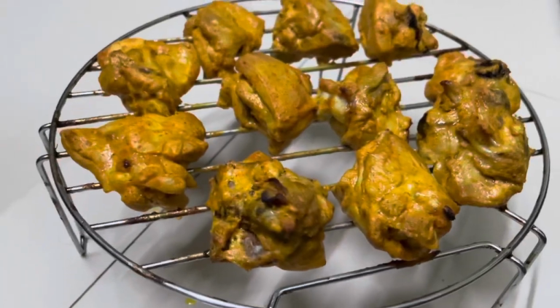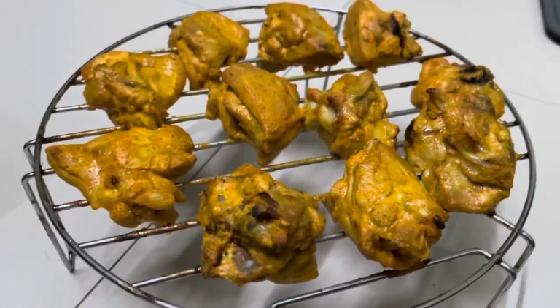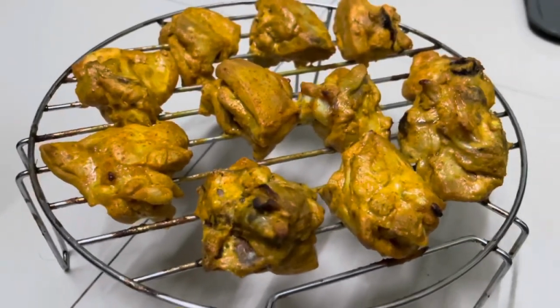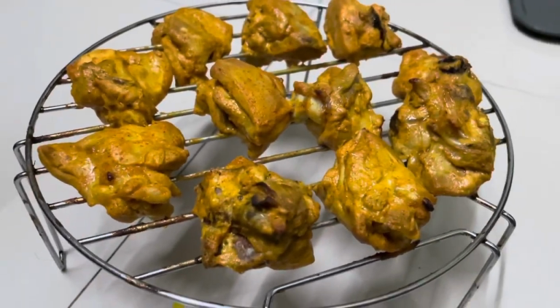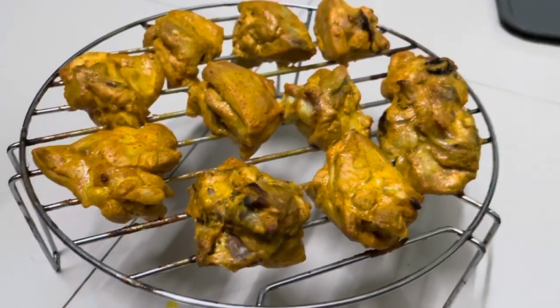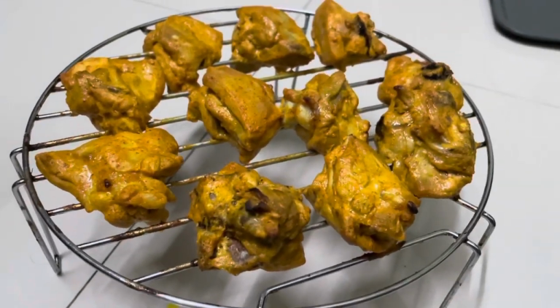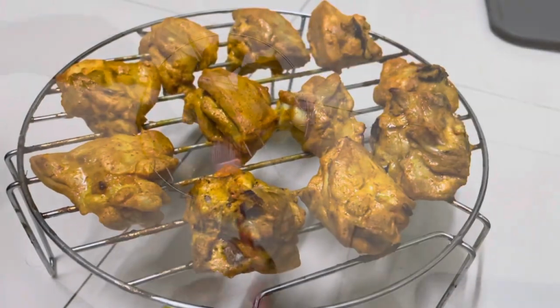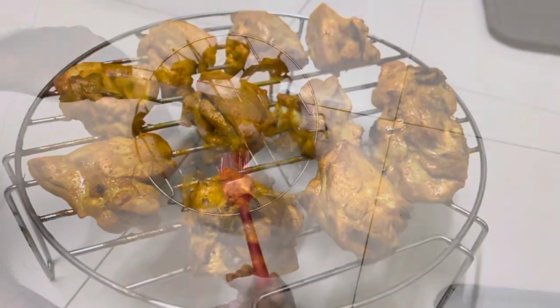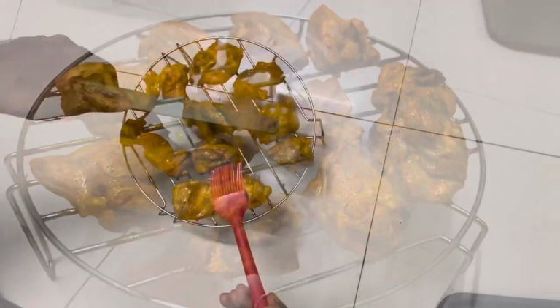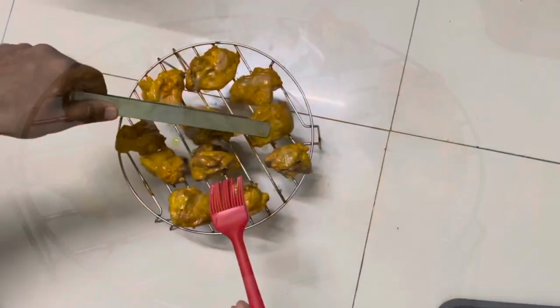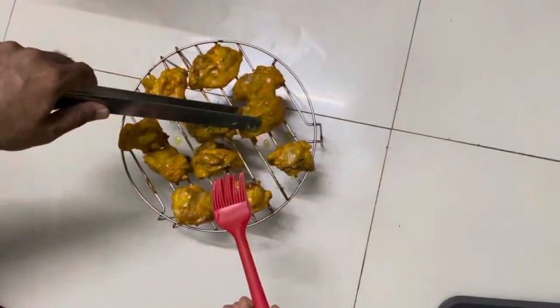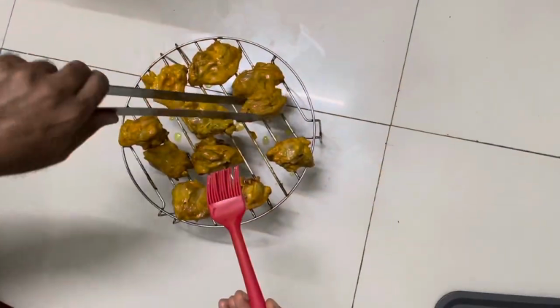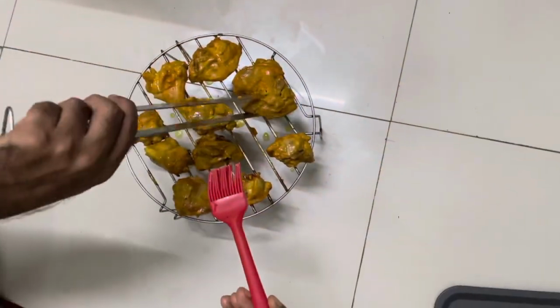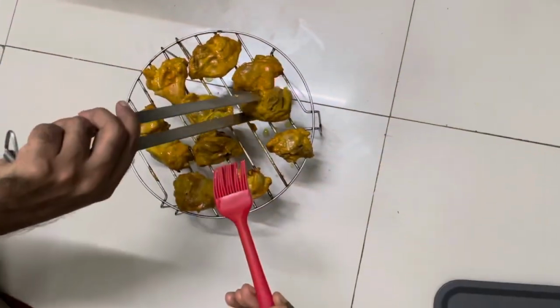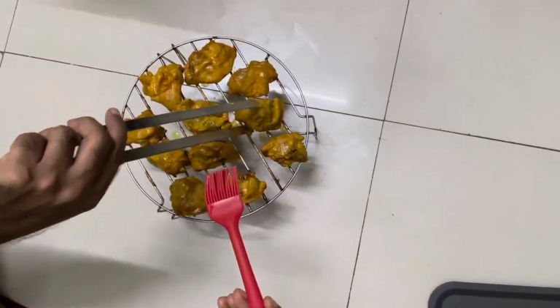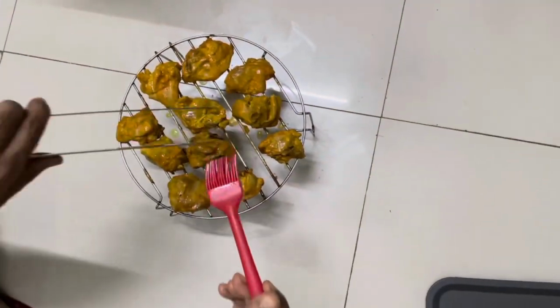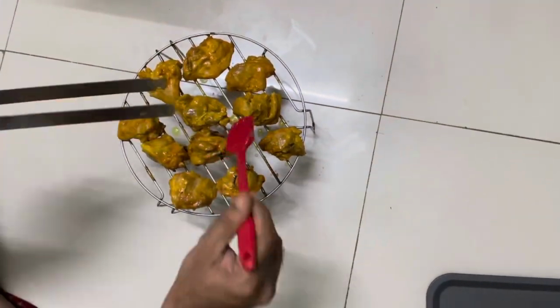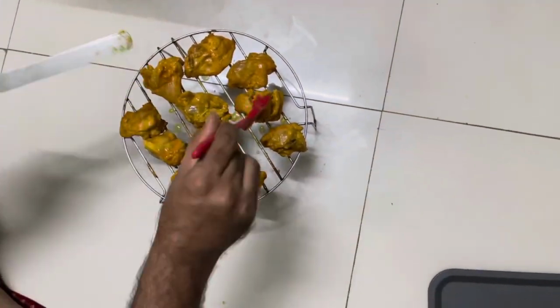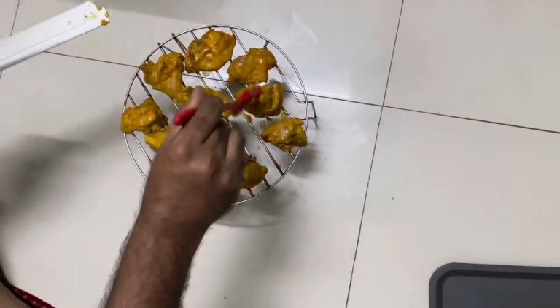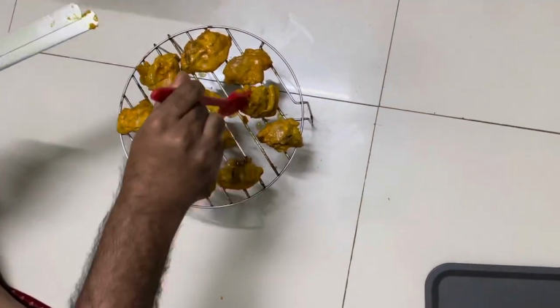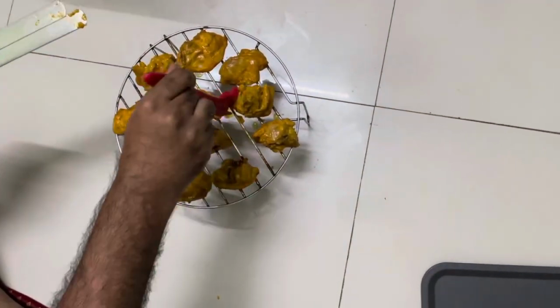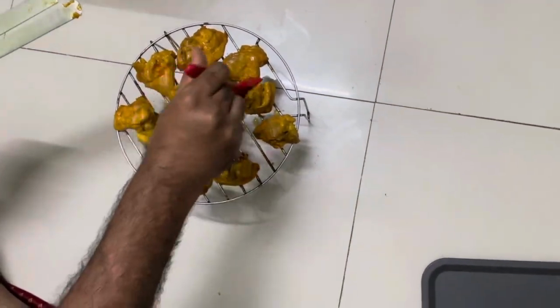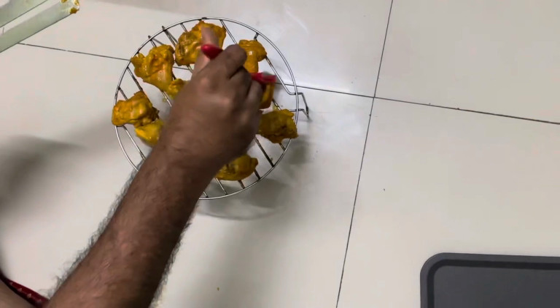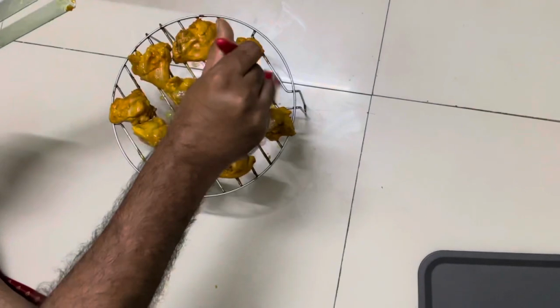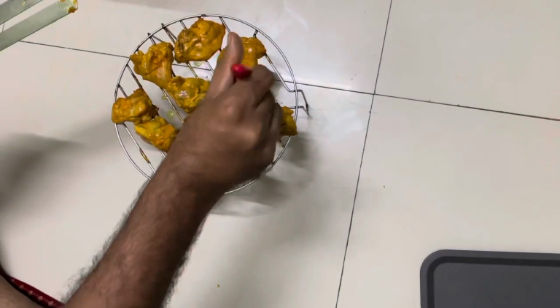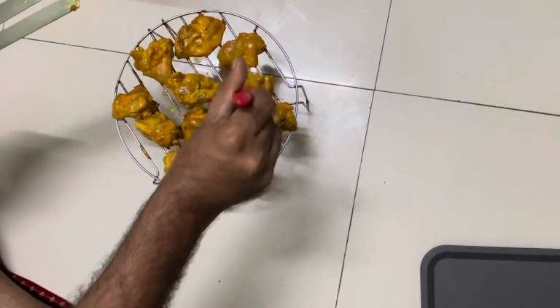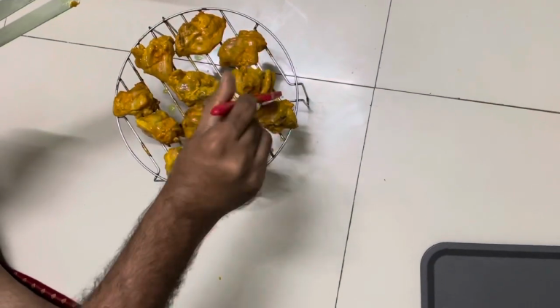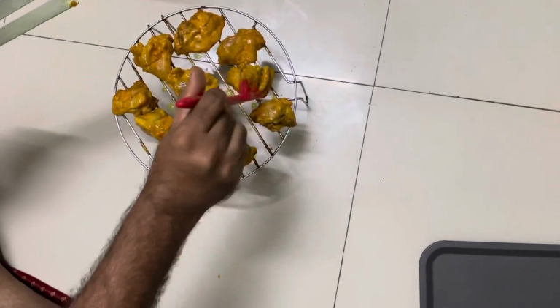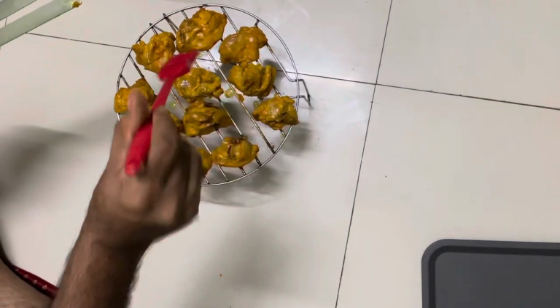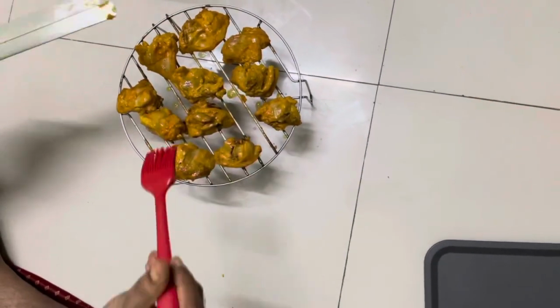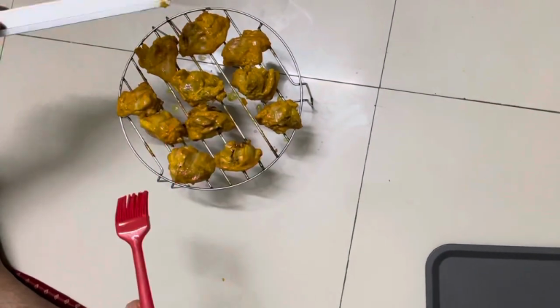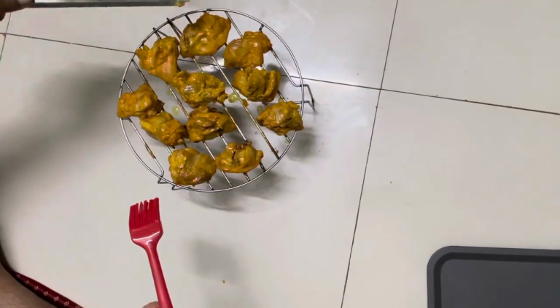Take out the chicken, brush oil, and flip the sides. Cook again for 10 to 12 minutes in the same mode.